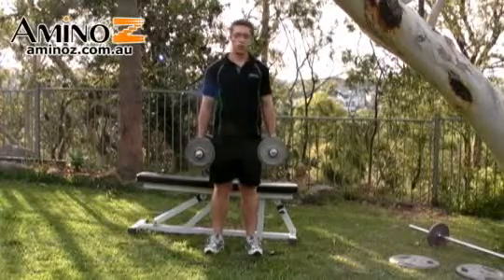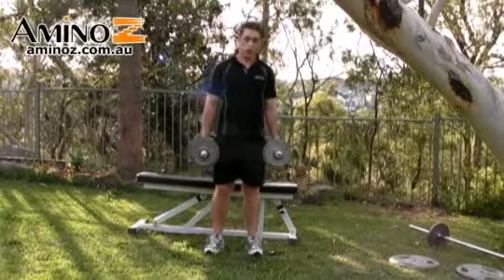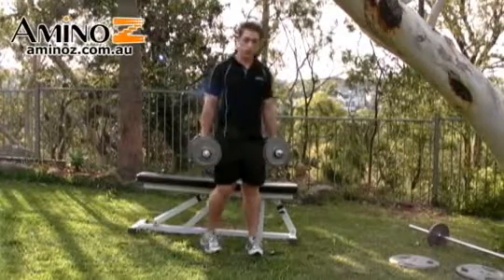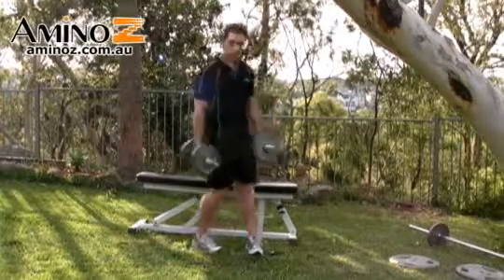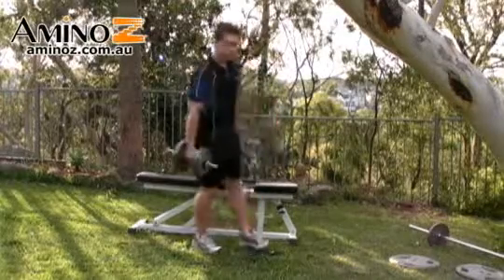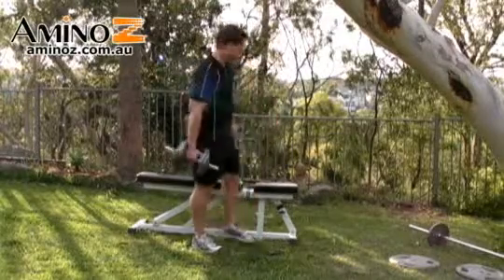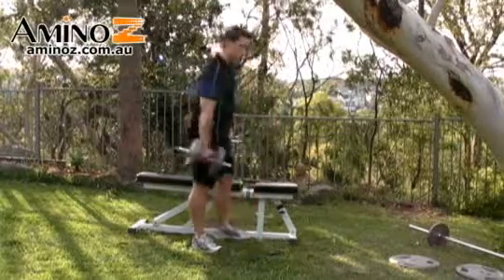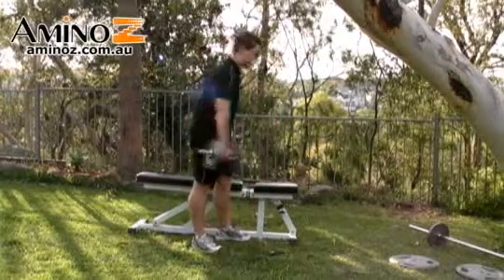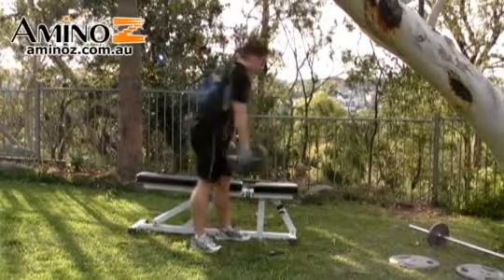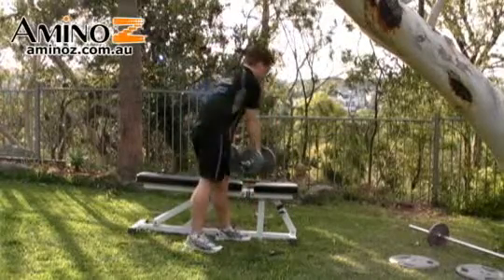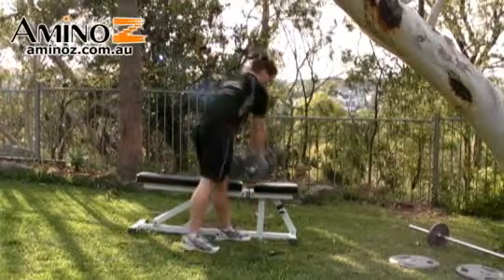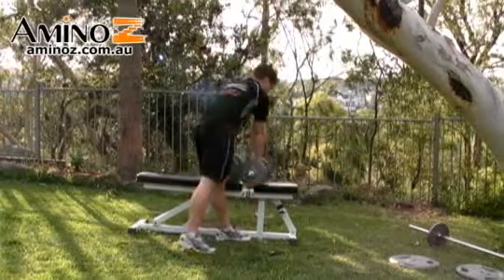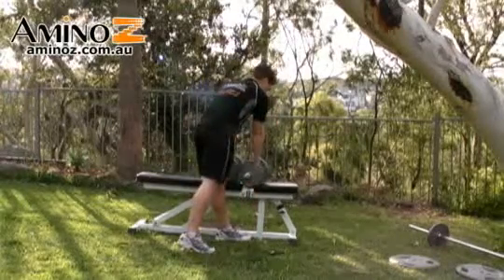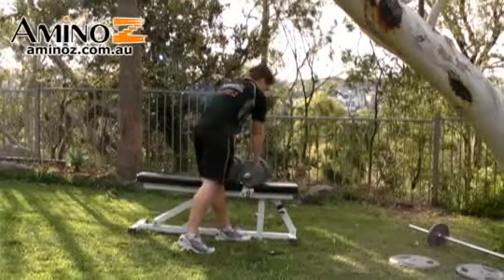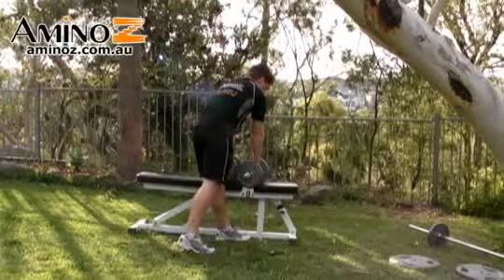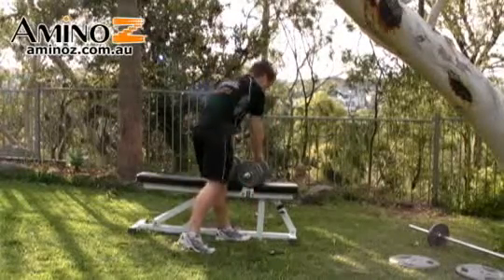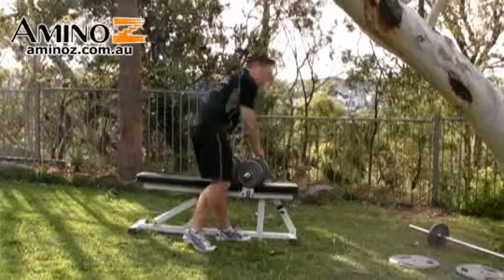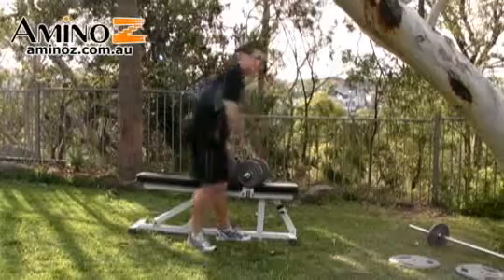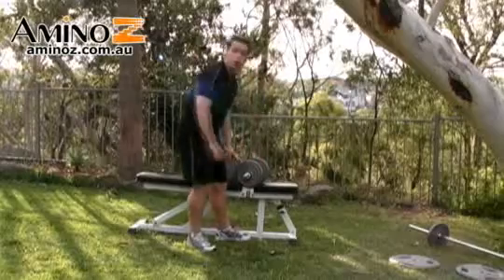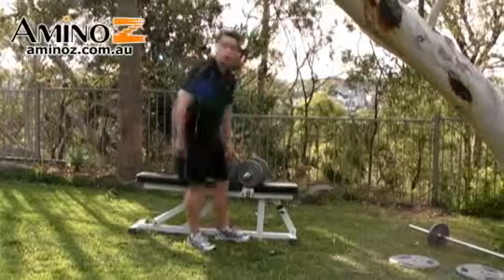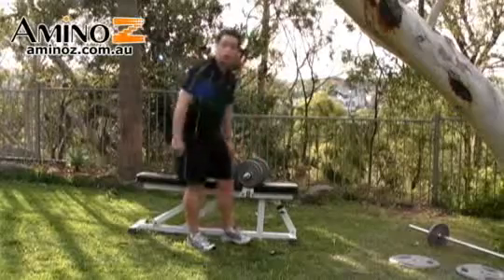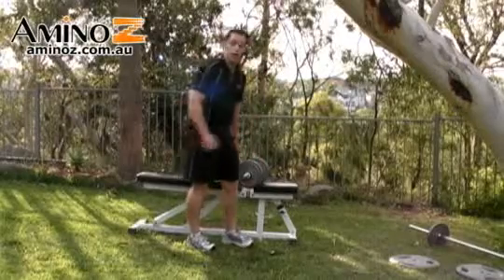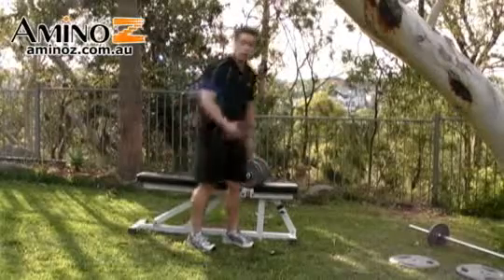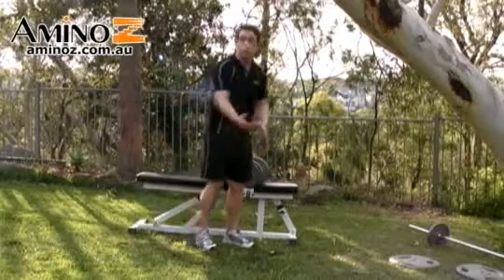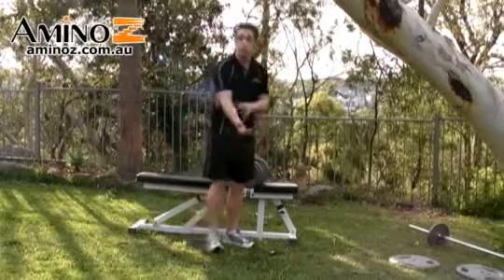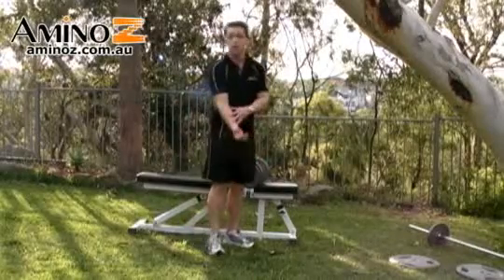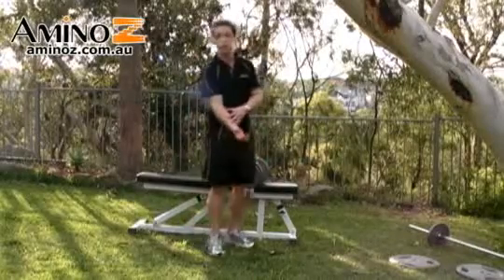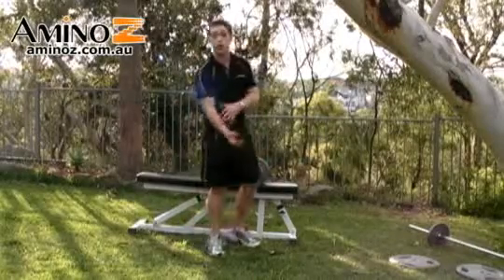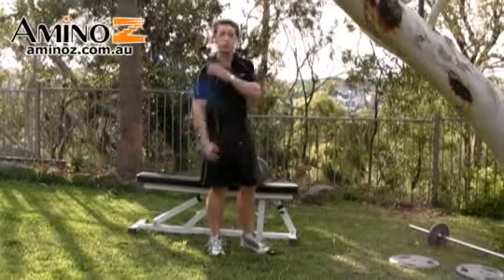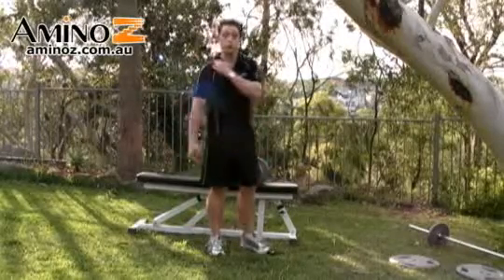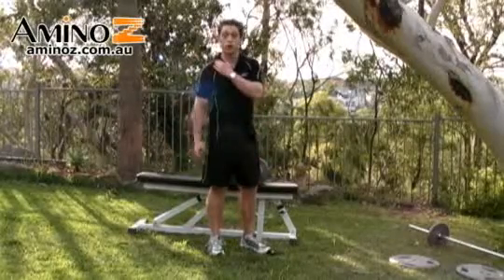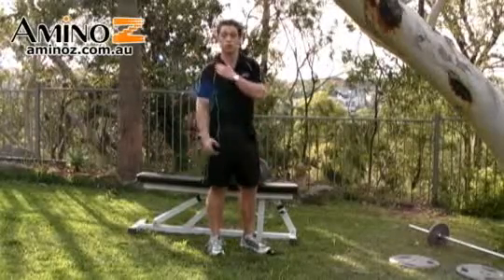A good idea on this exercise is to use some wrist straps, especially if you're lifting quite a bit of weight. Your forearms are going to give out before your traps do.